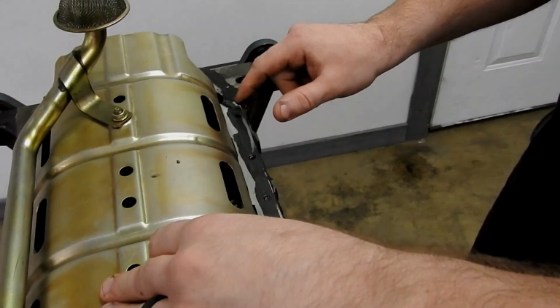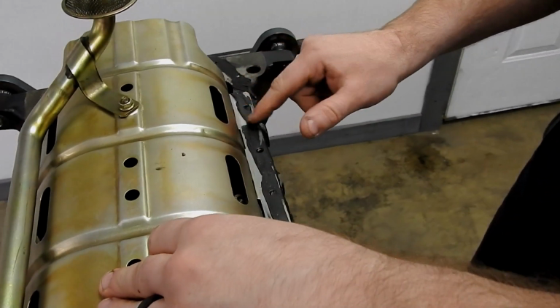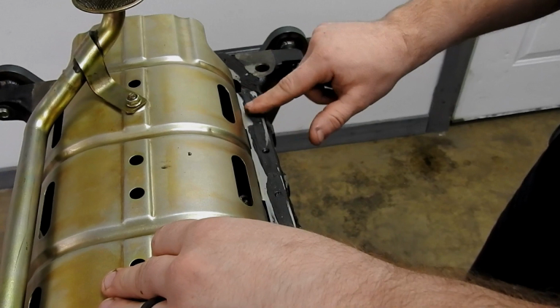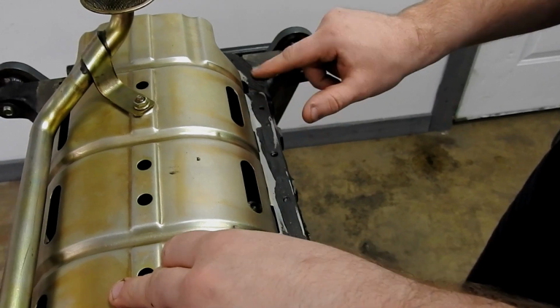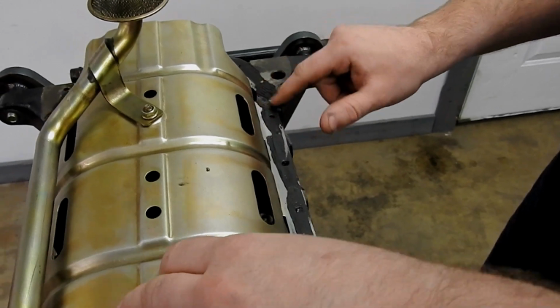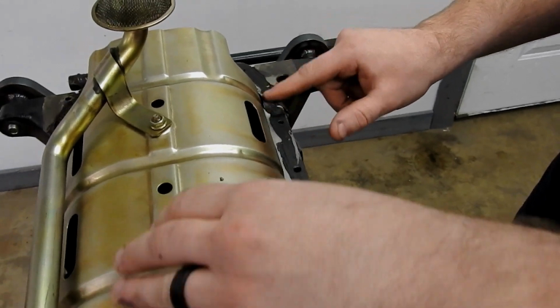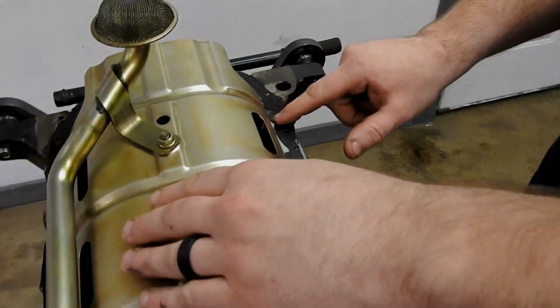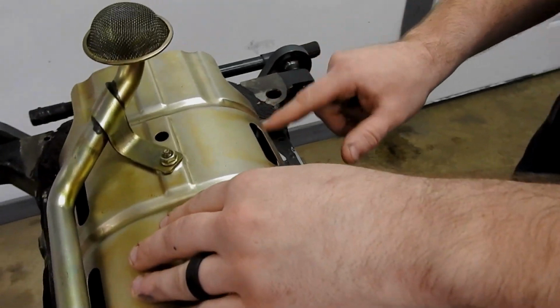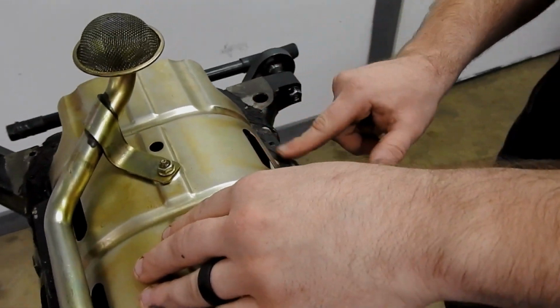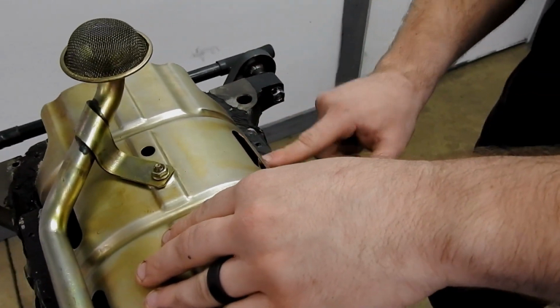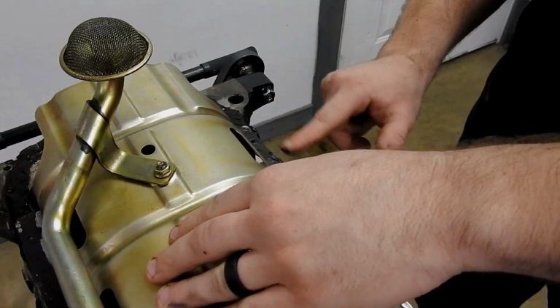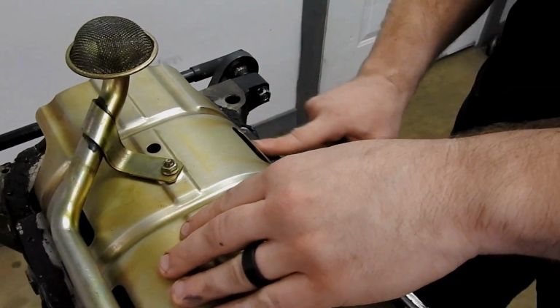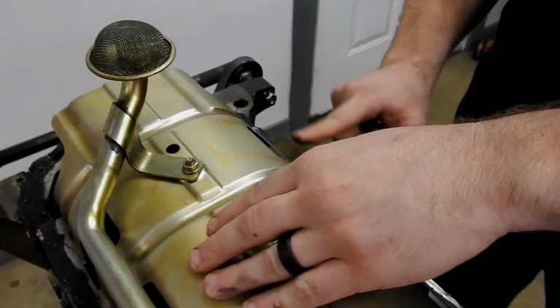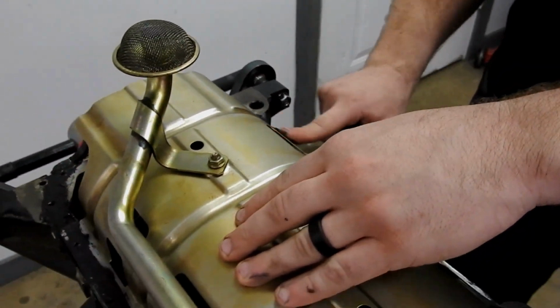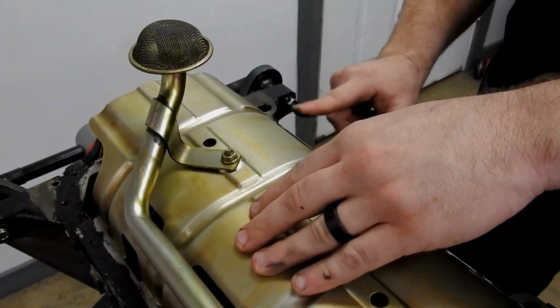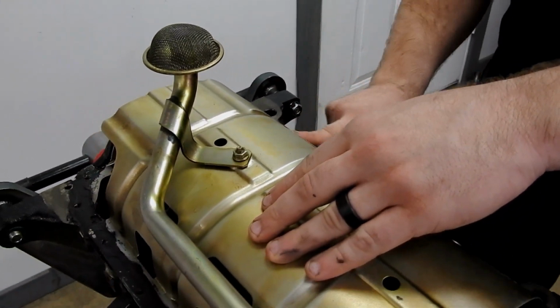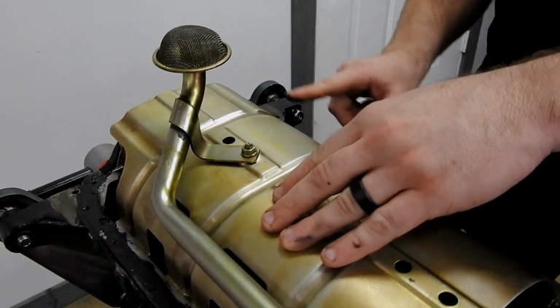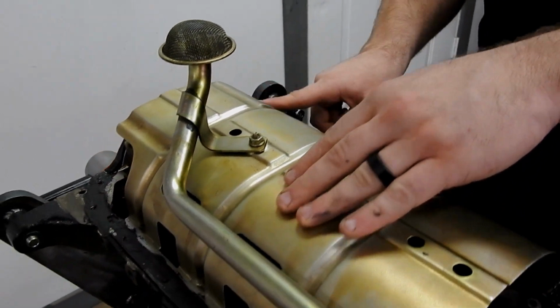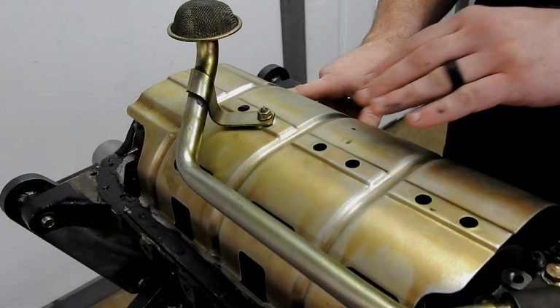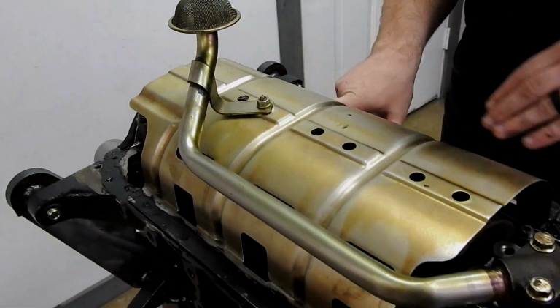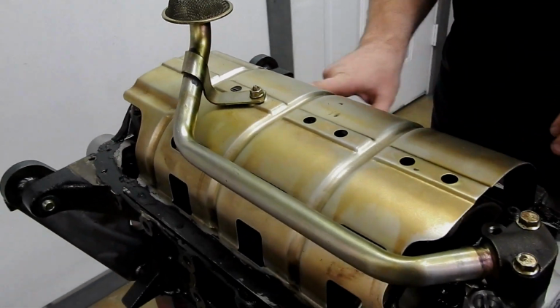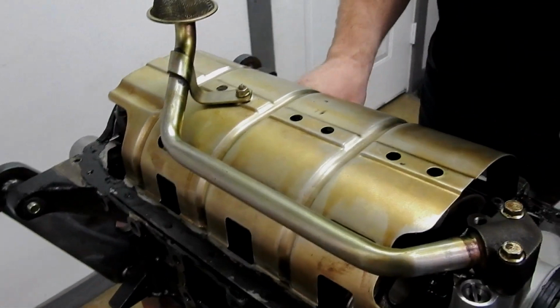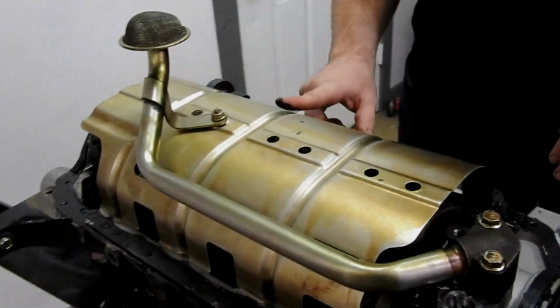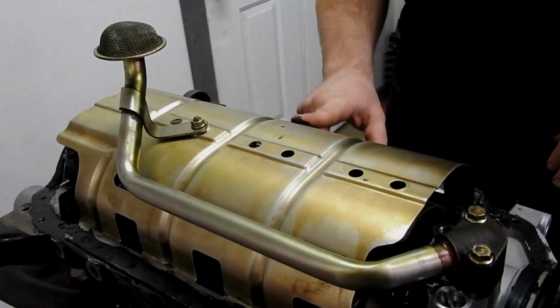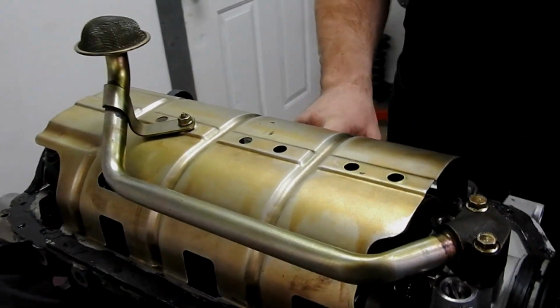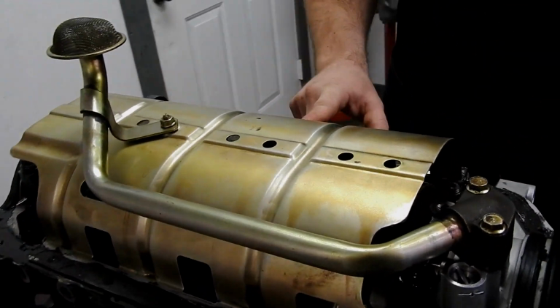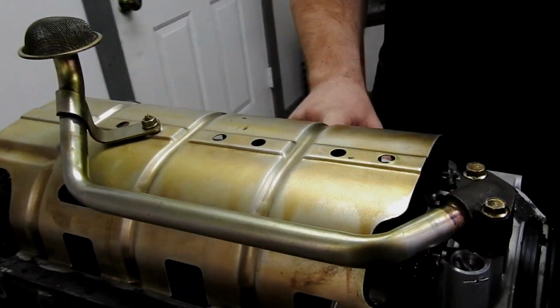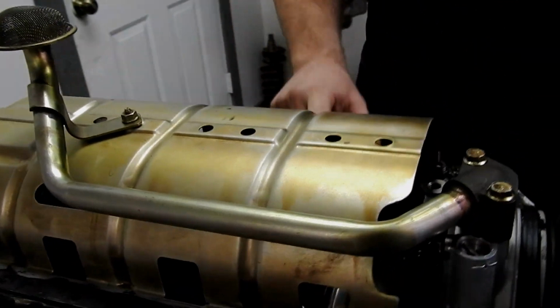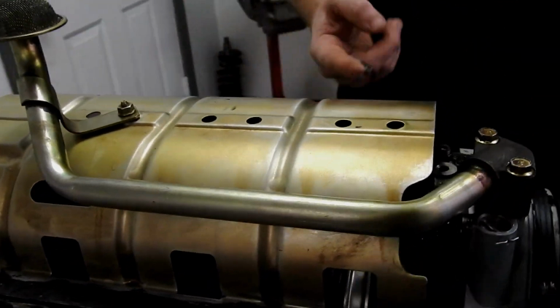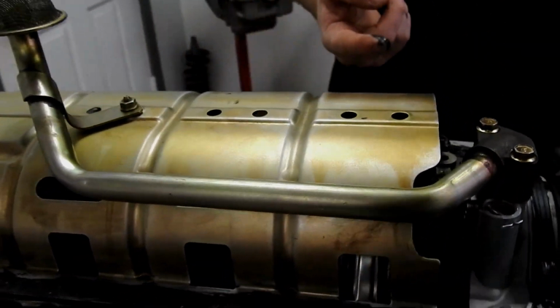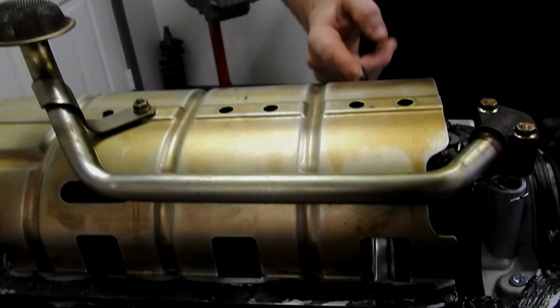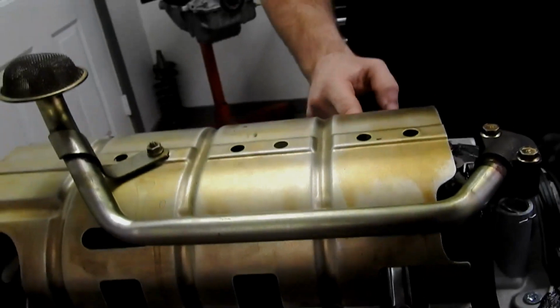Okay, so we're good to go there. We can drop on our pin.